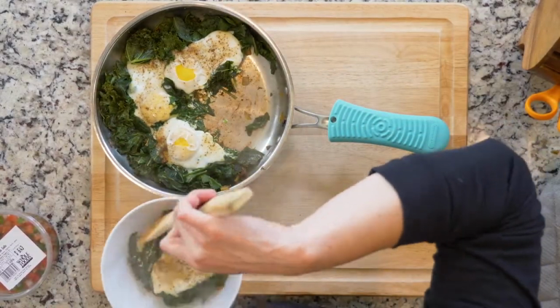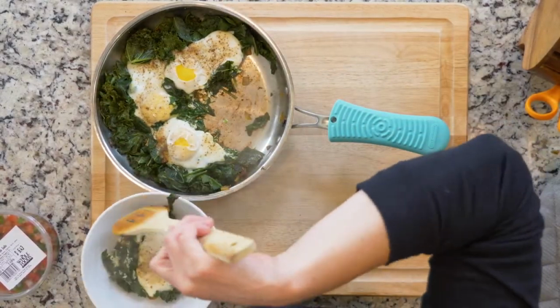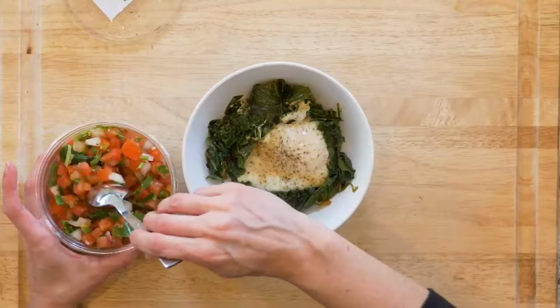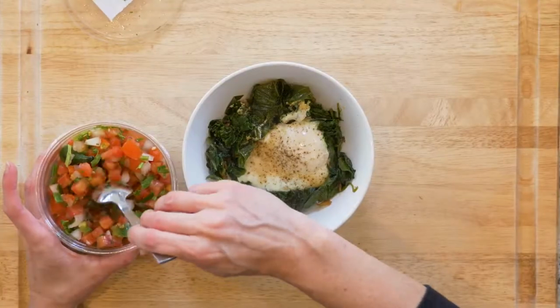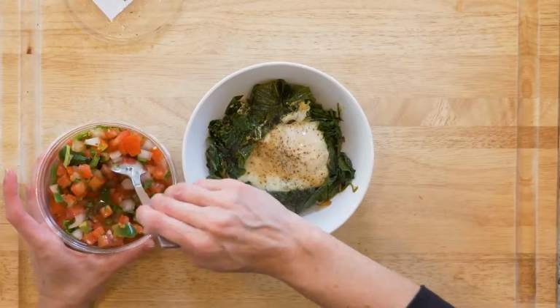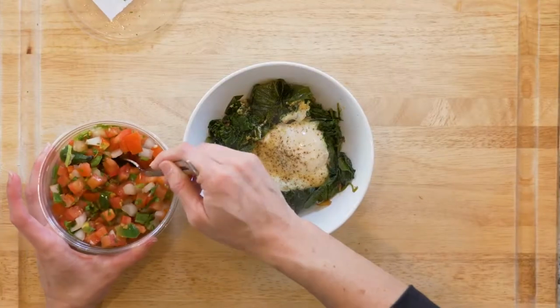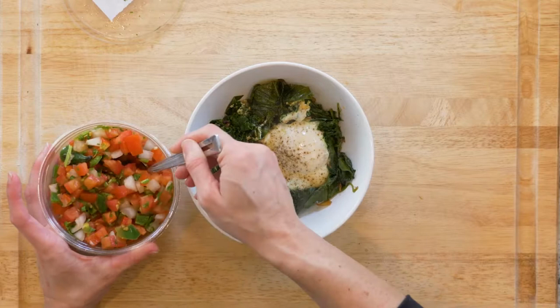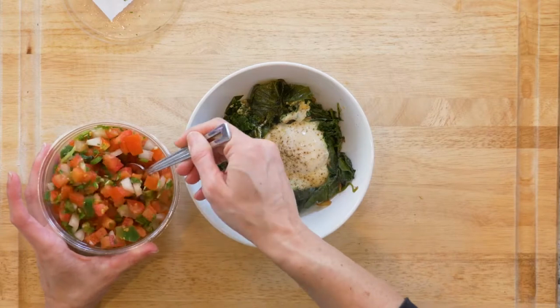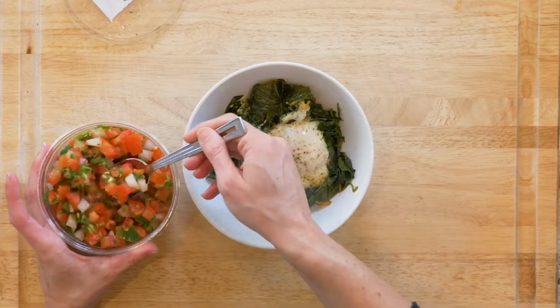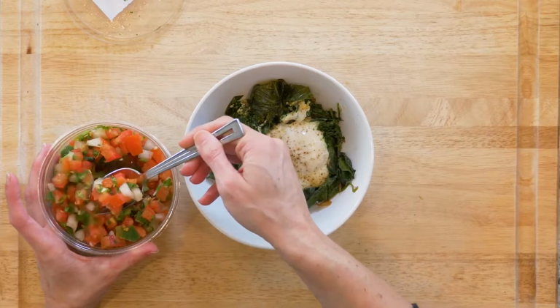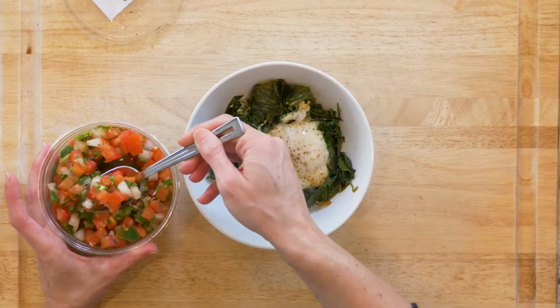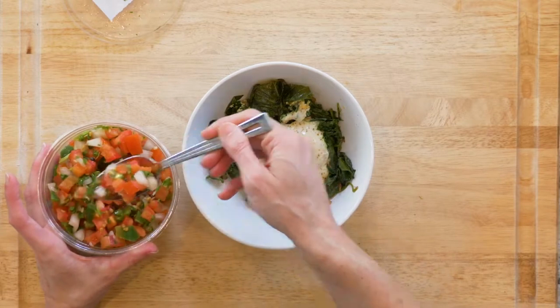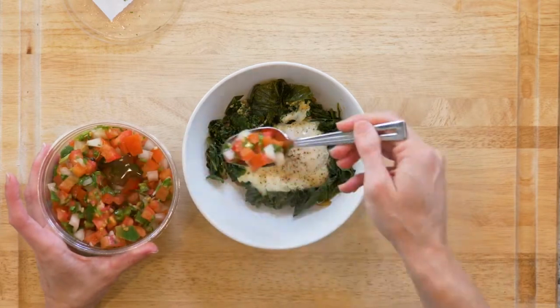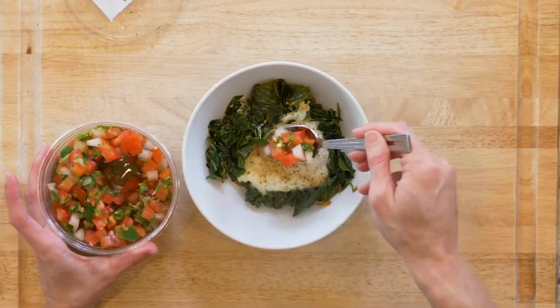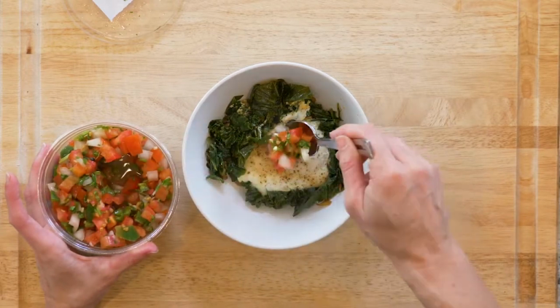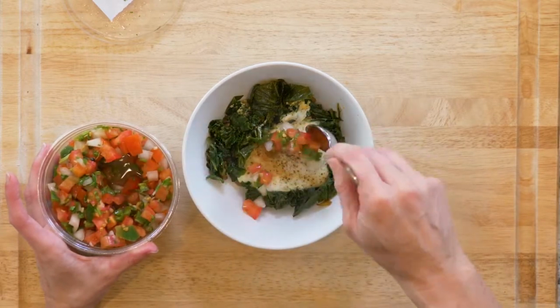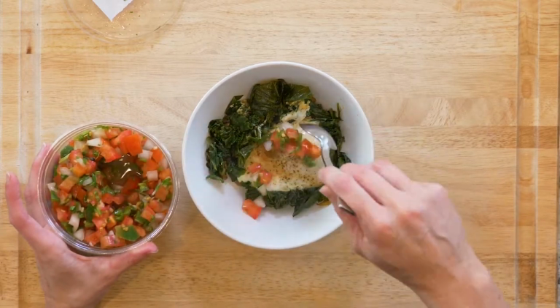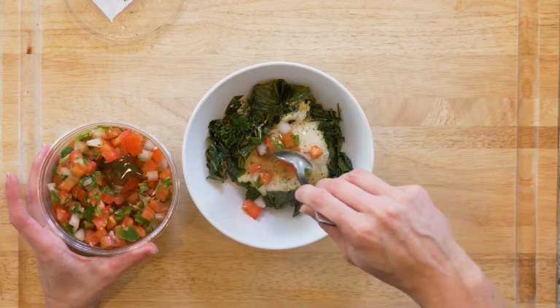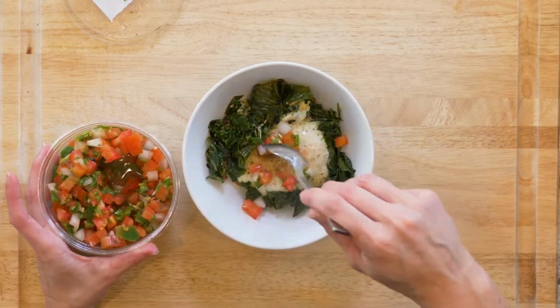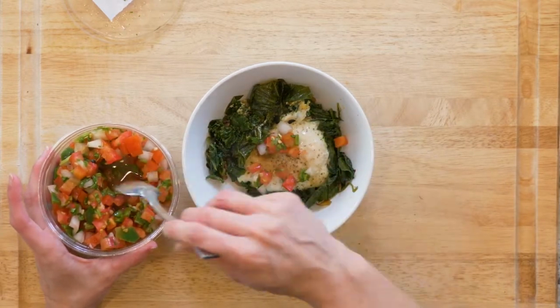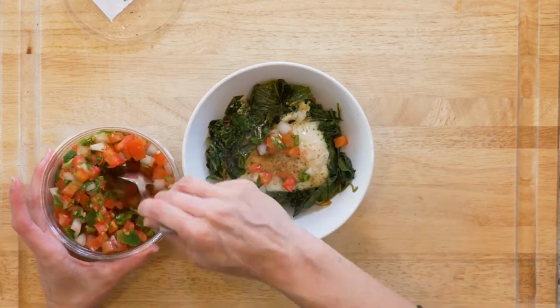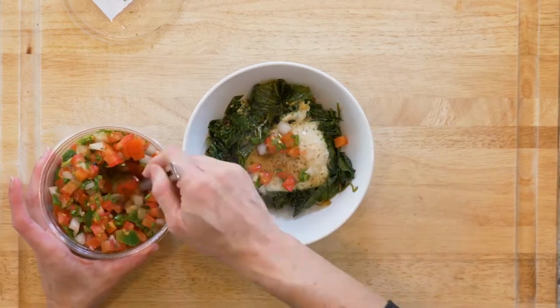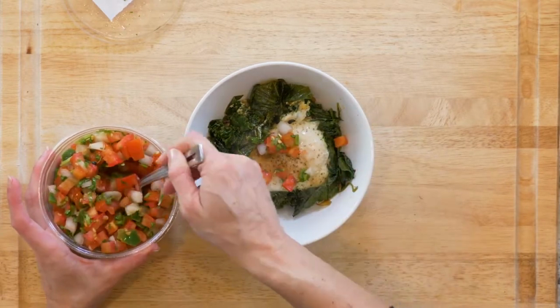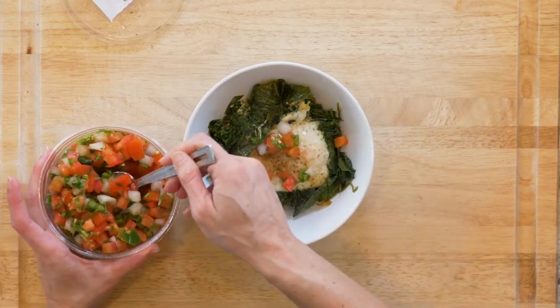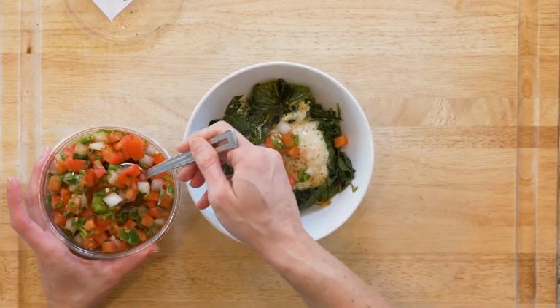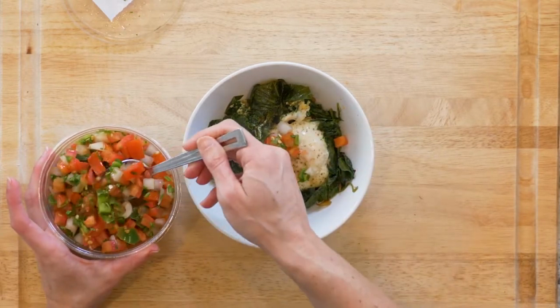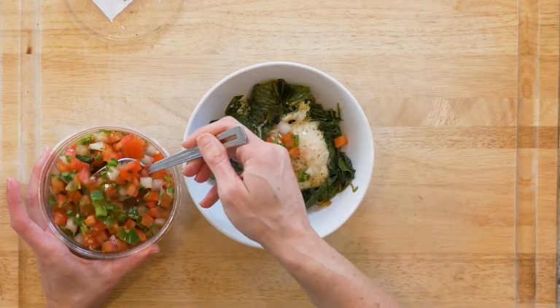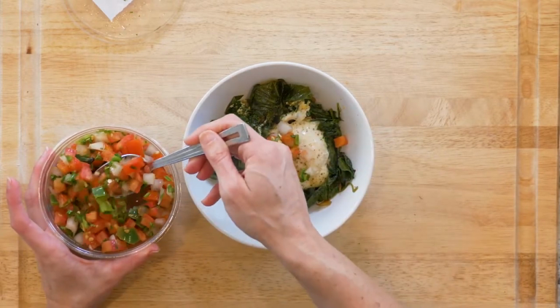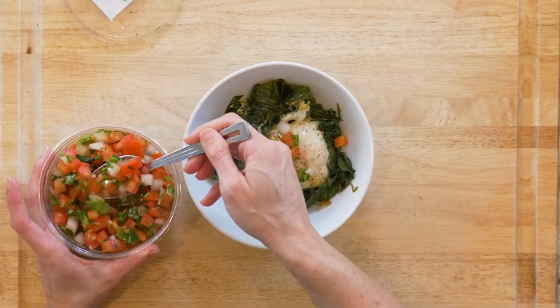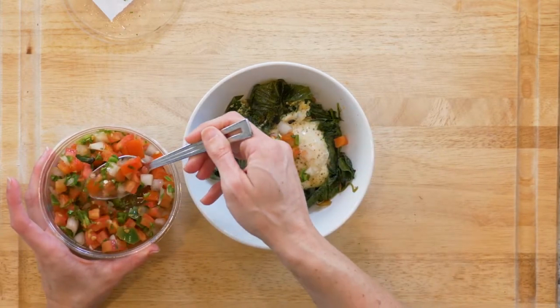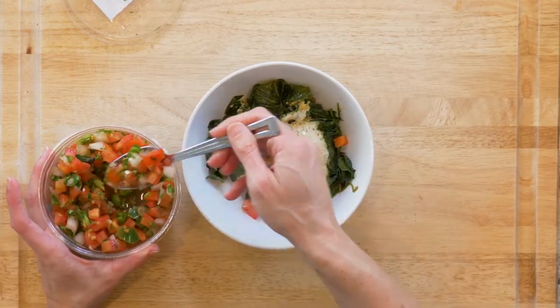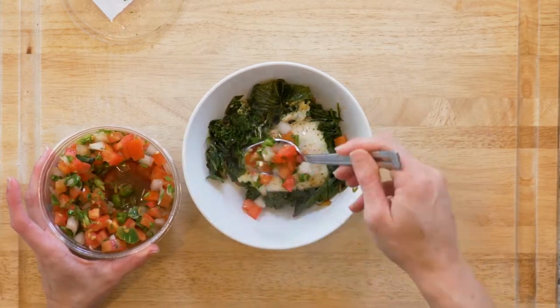Scoop one to two eggs and some of the veggies in a bowl, top with some salsa, and eat up.